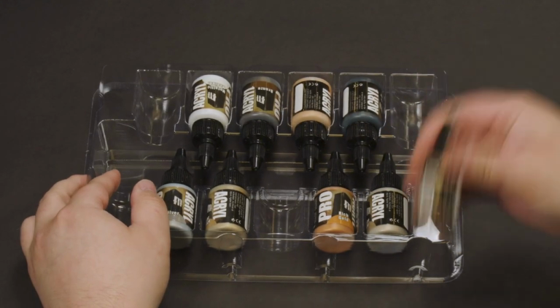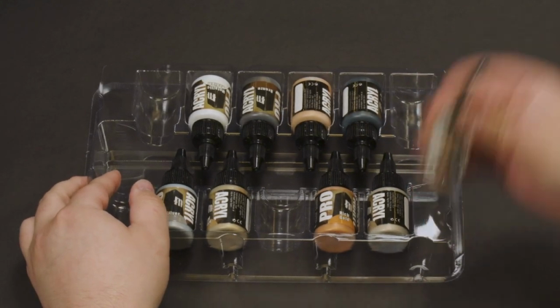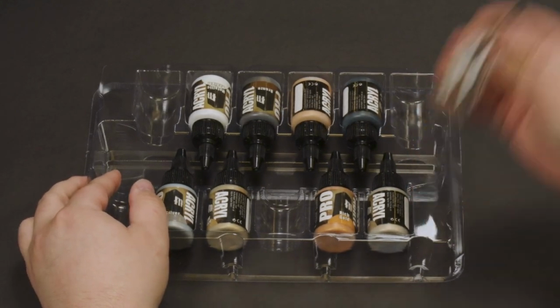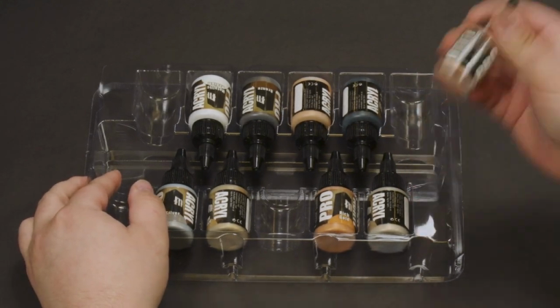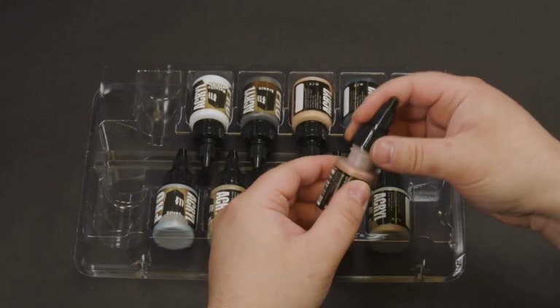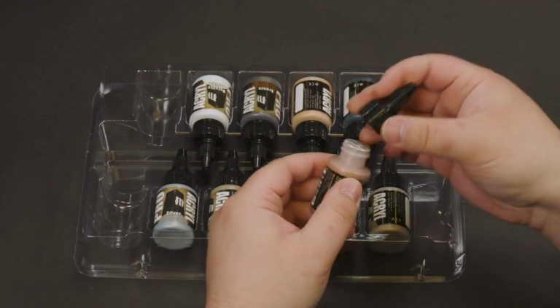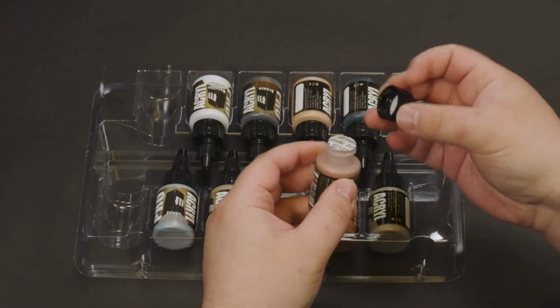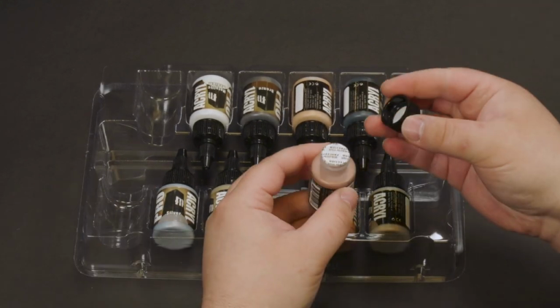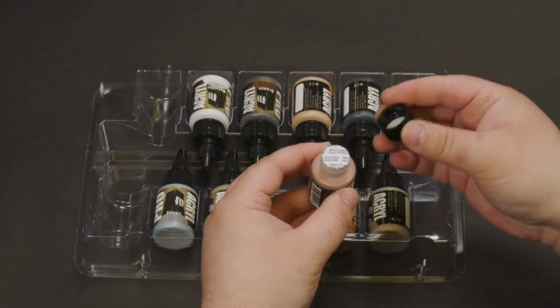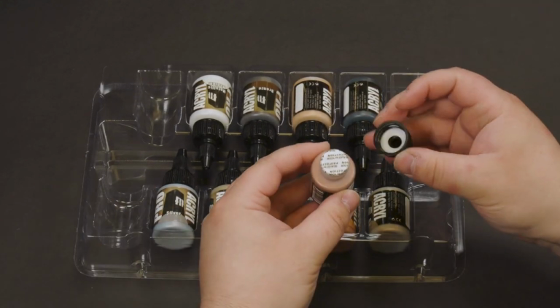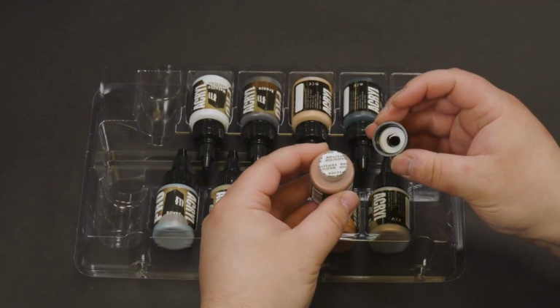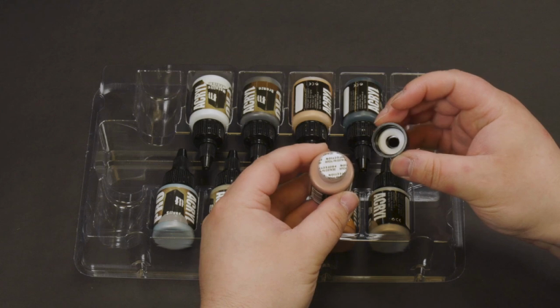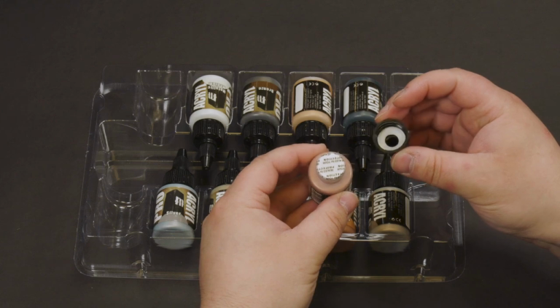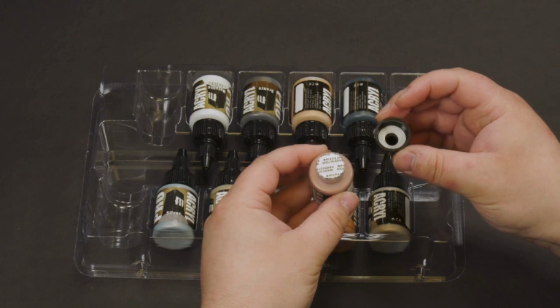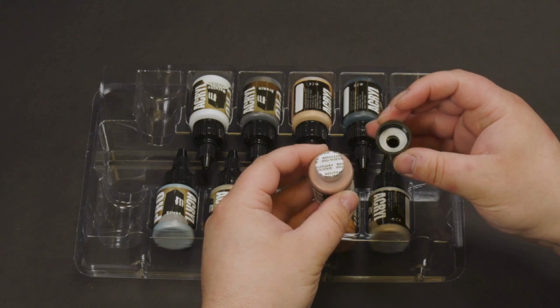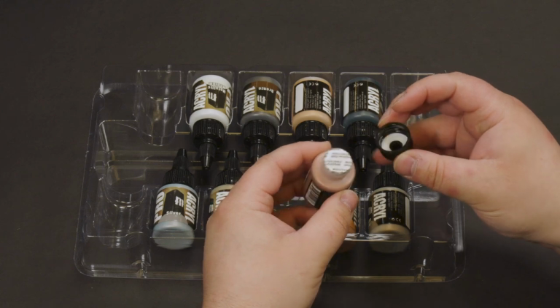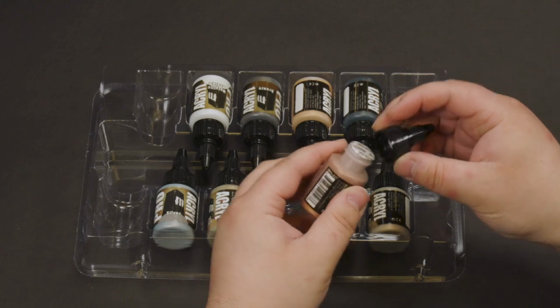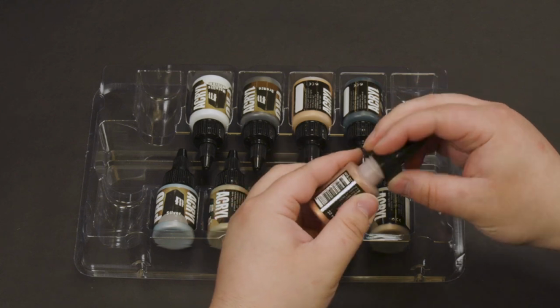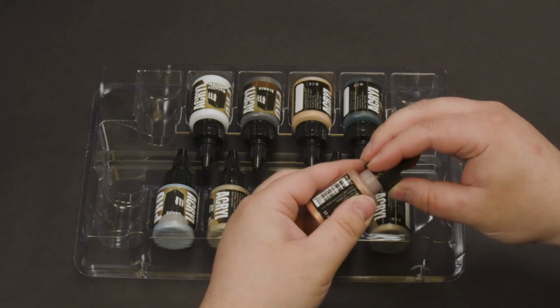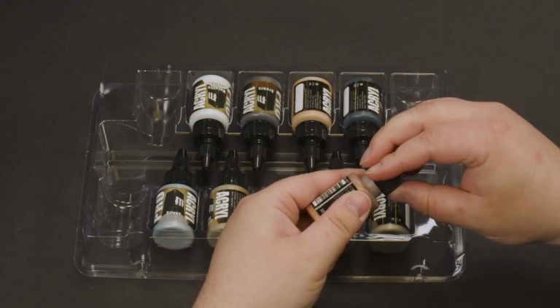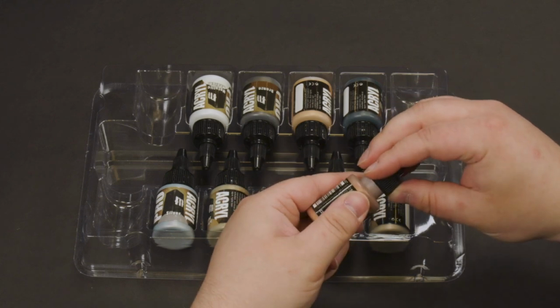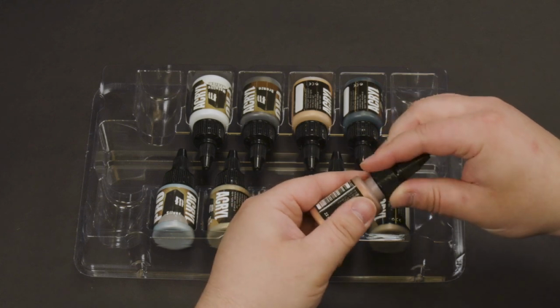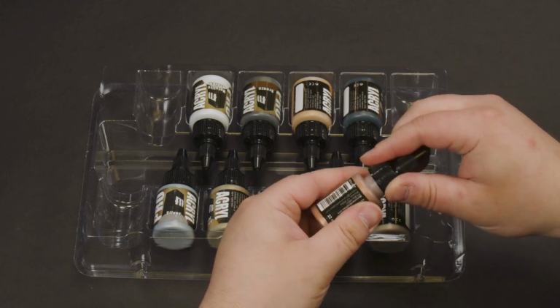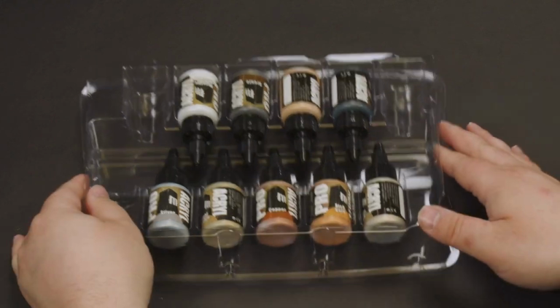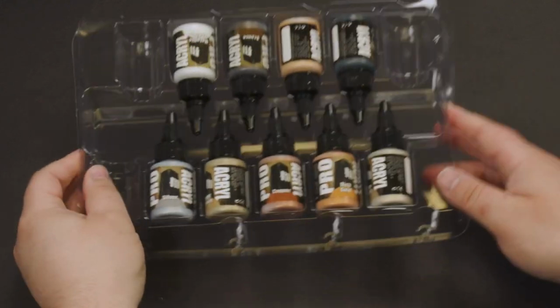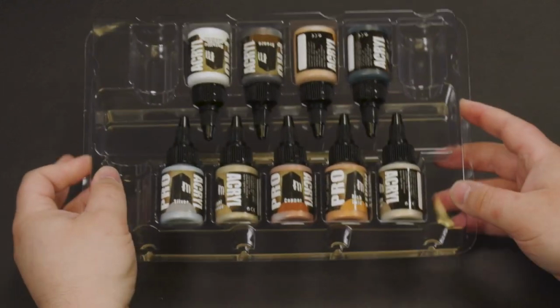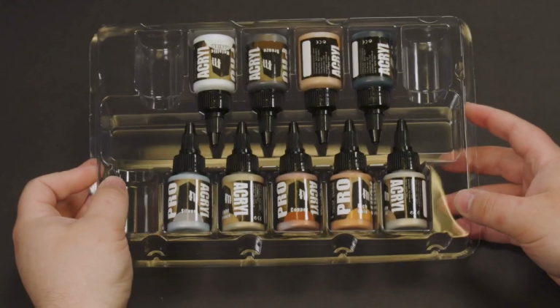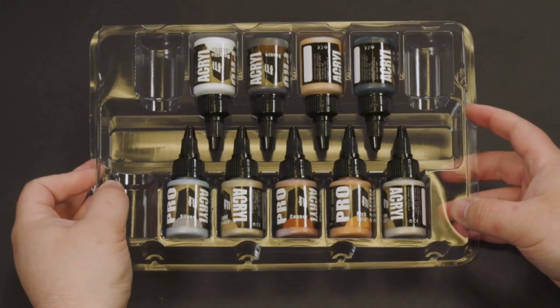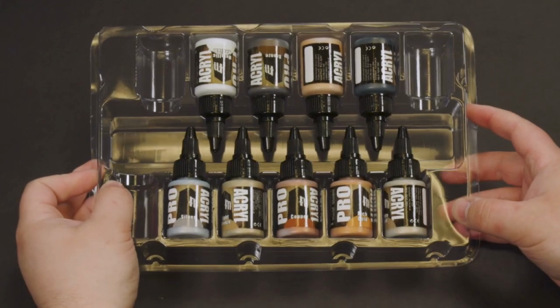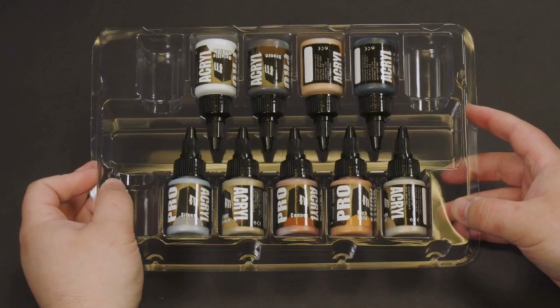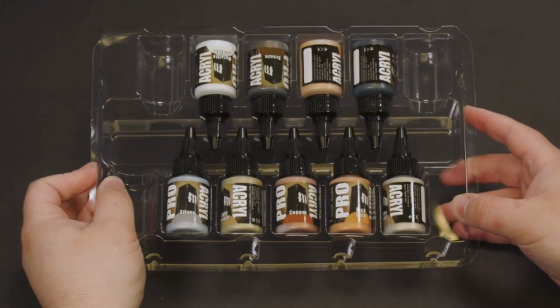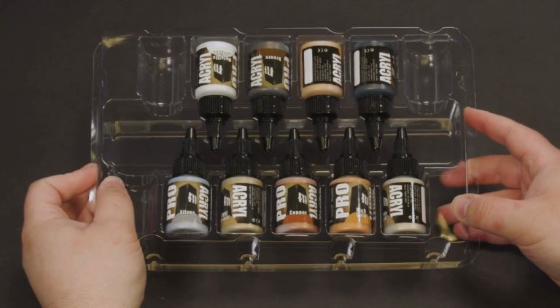Pro-Kryl paints are also sealed and include a foam gasket that will continue to keep your paints fresh for the rest of their lifetime.